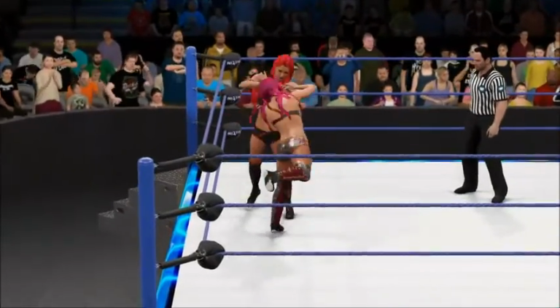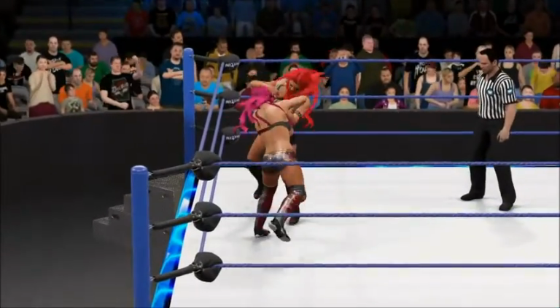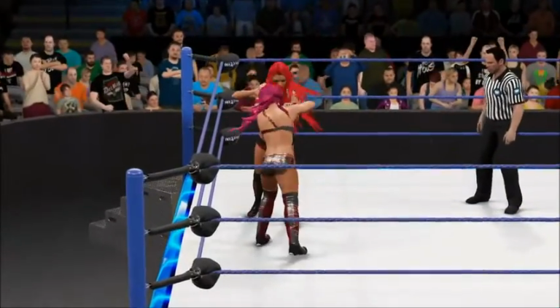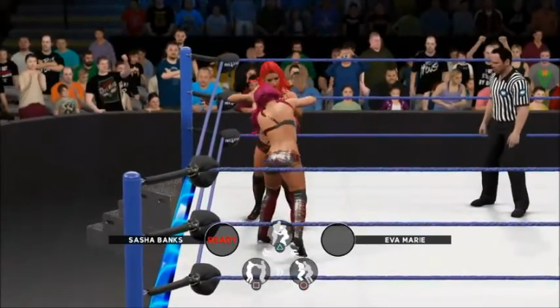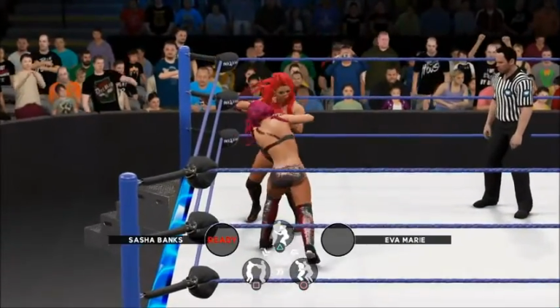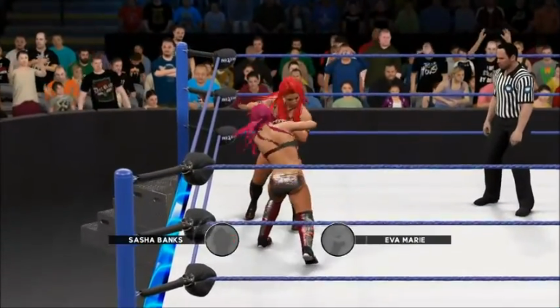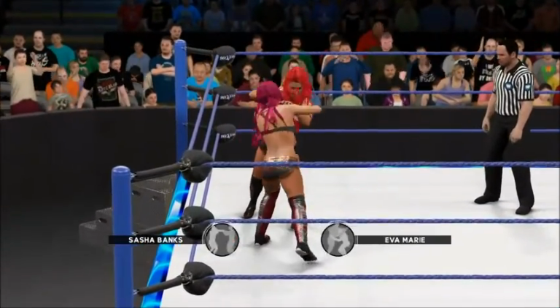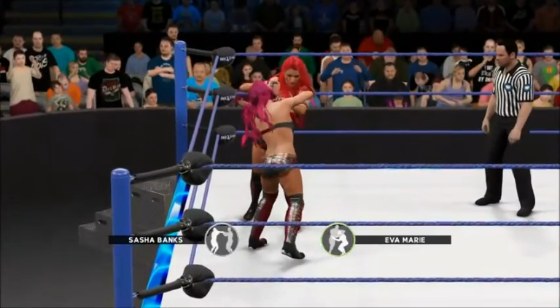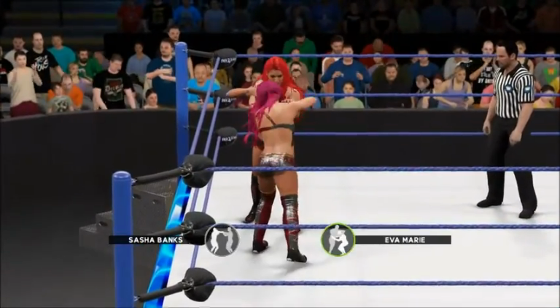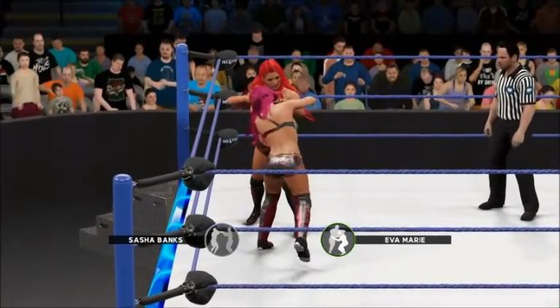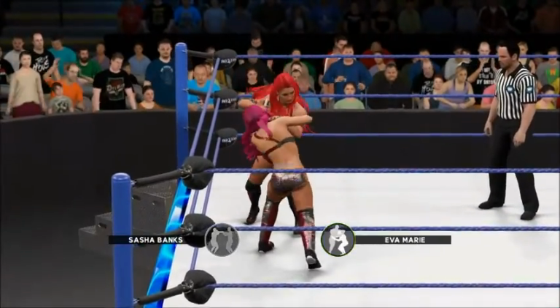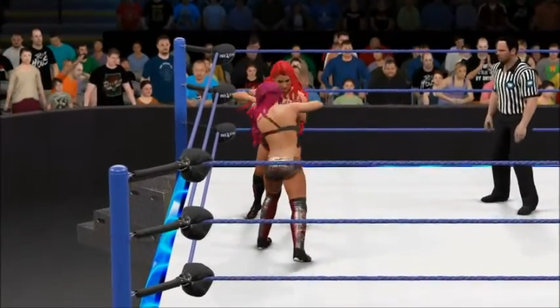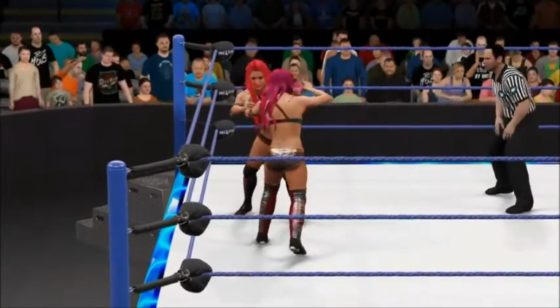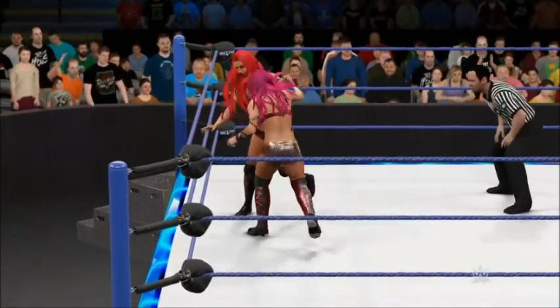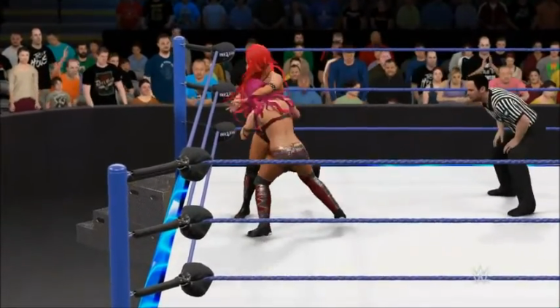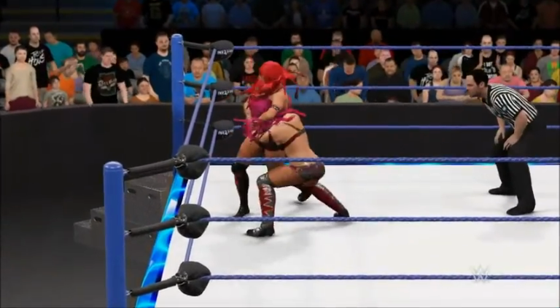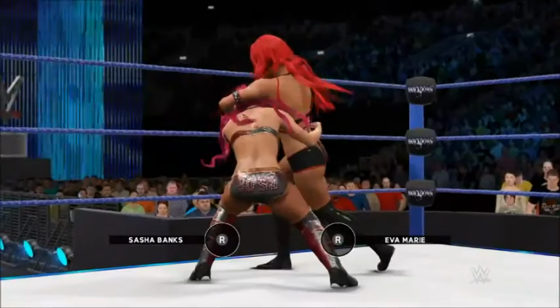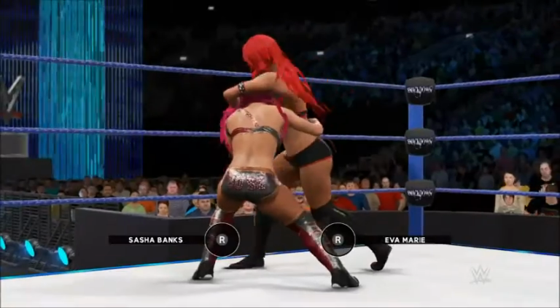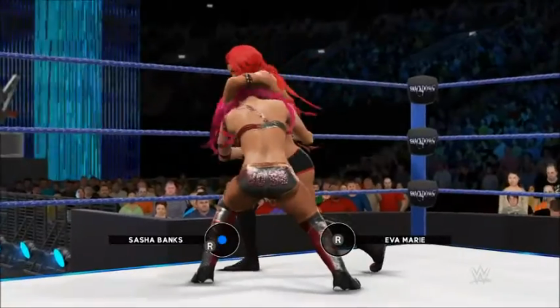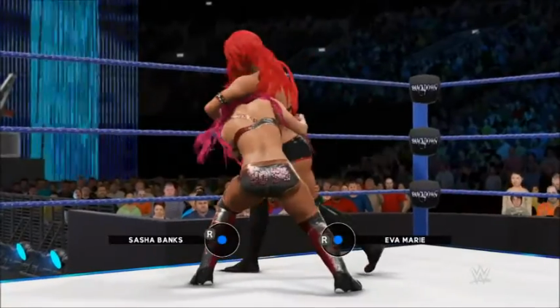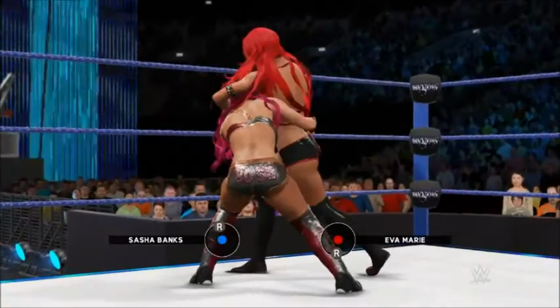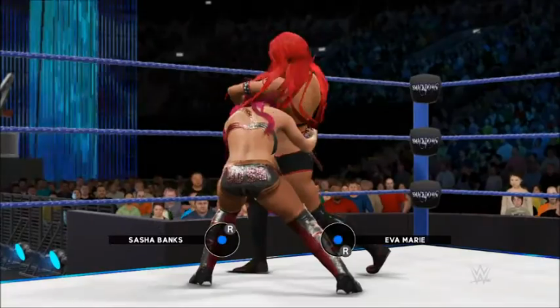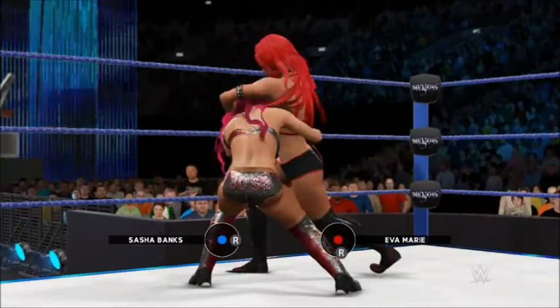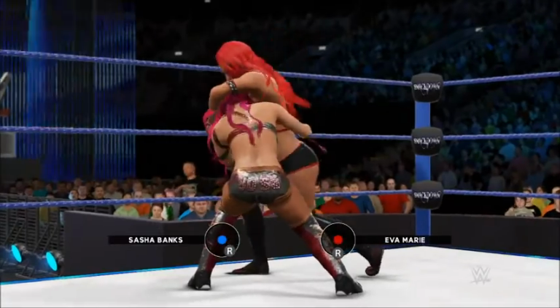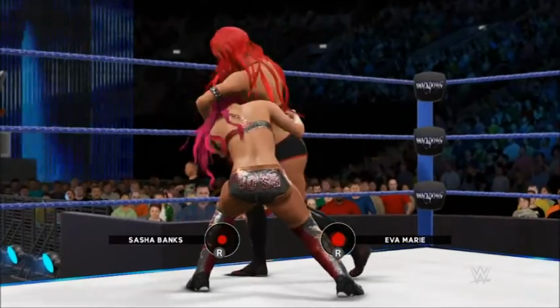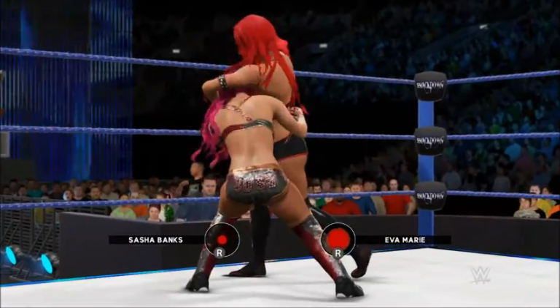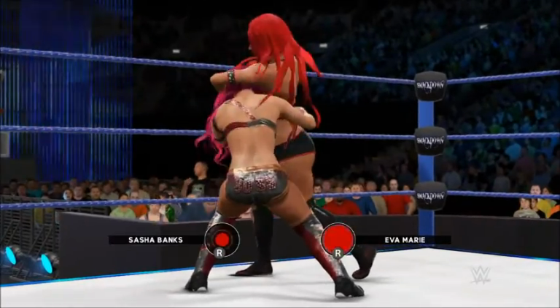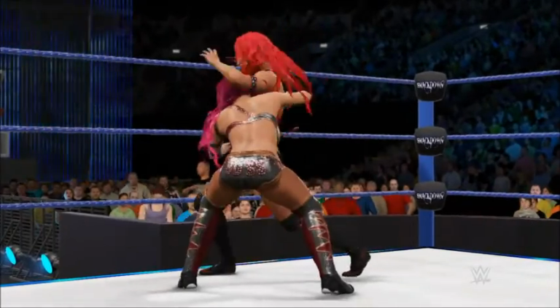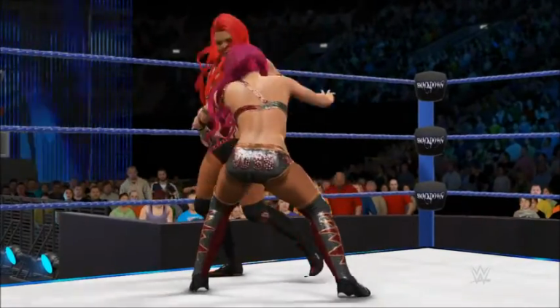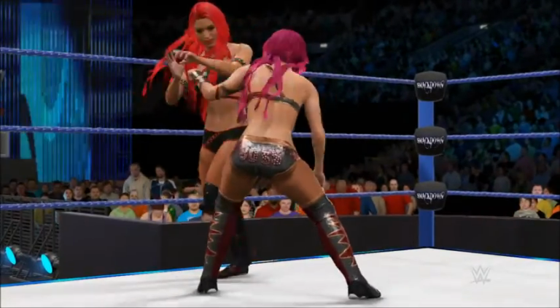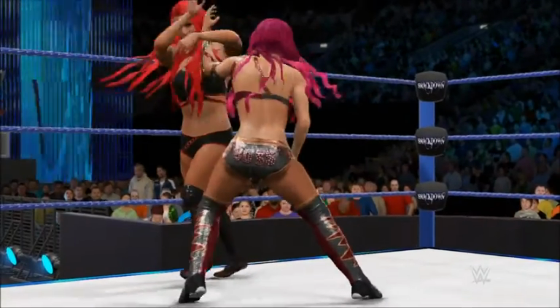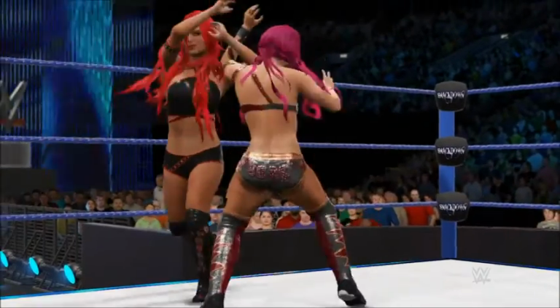Into the collar and elbow tie-up, only one competitor comes out ahead here. This is one of the classic ways to test your opponent.